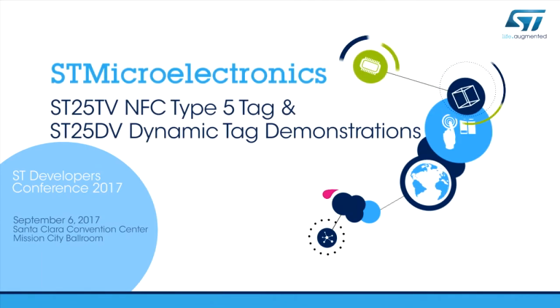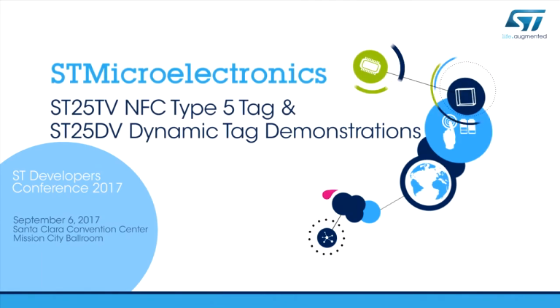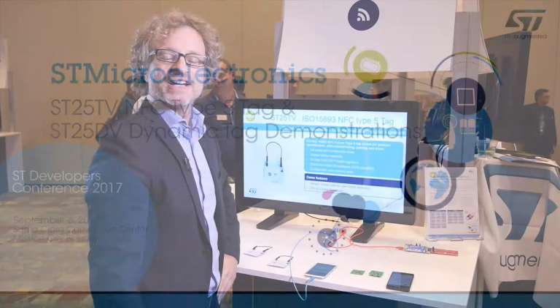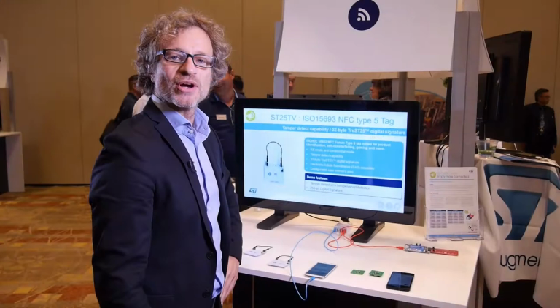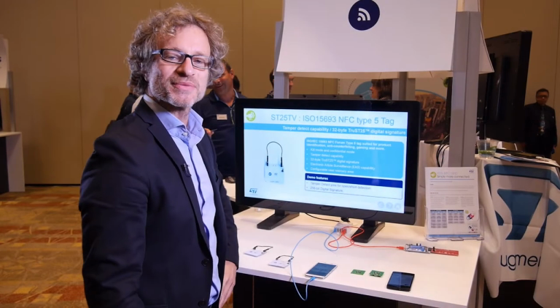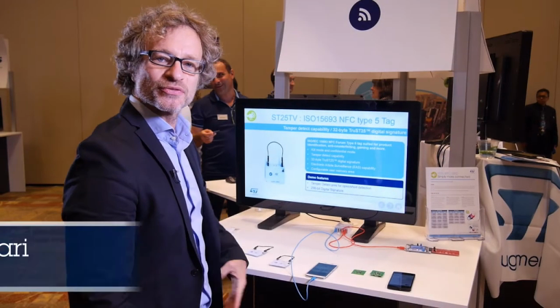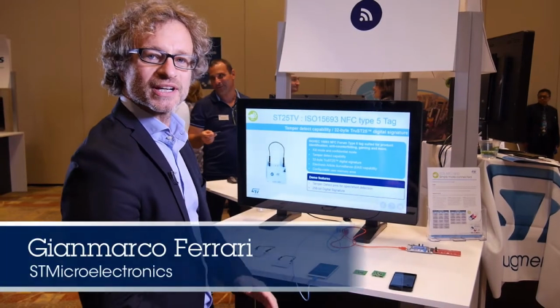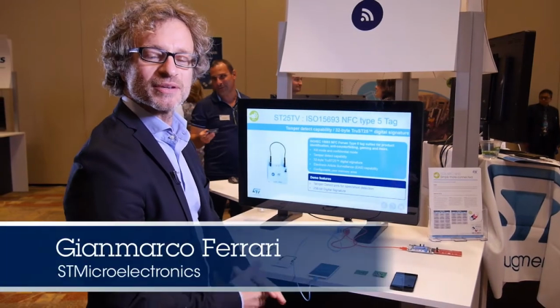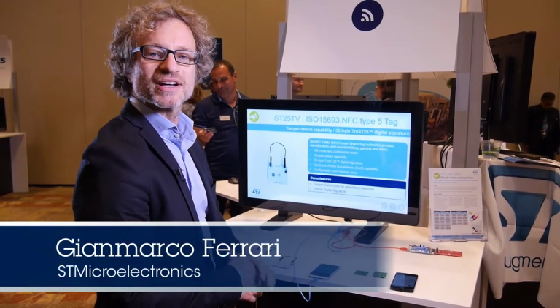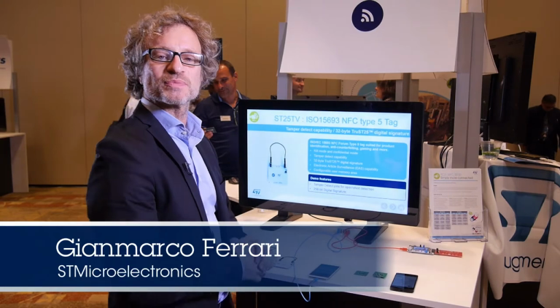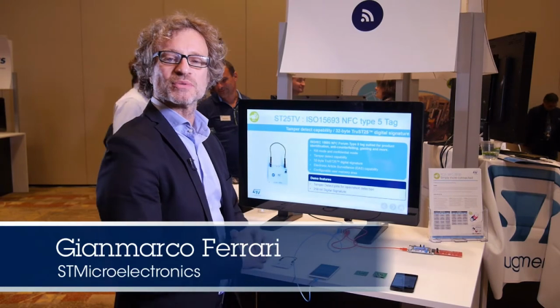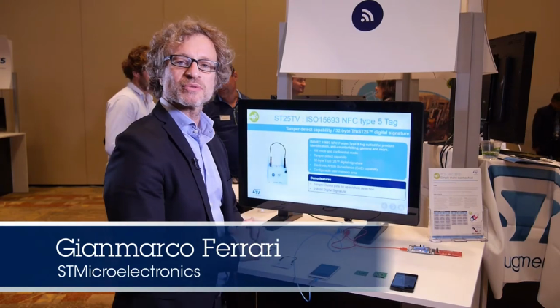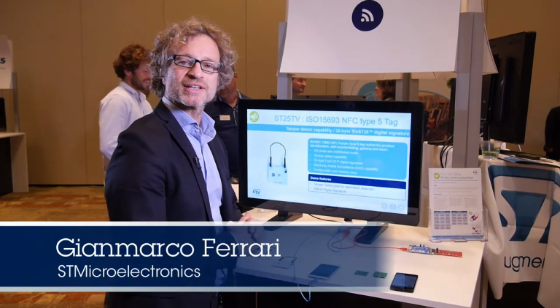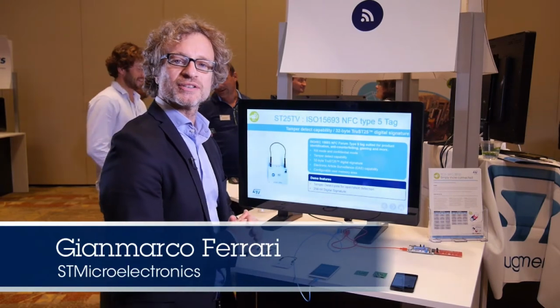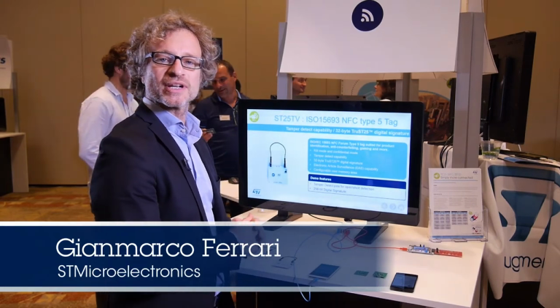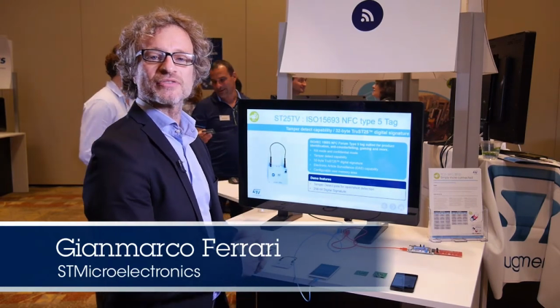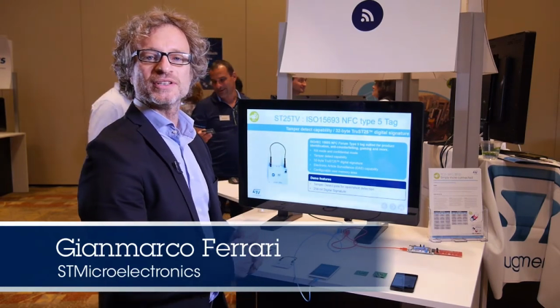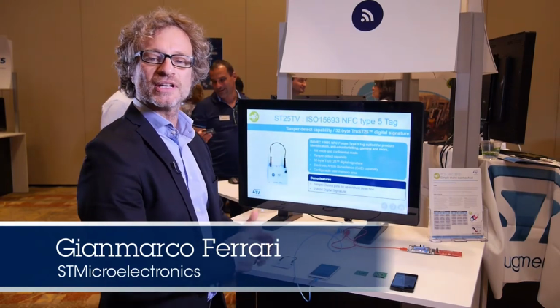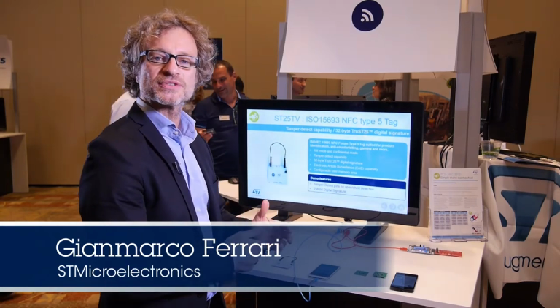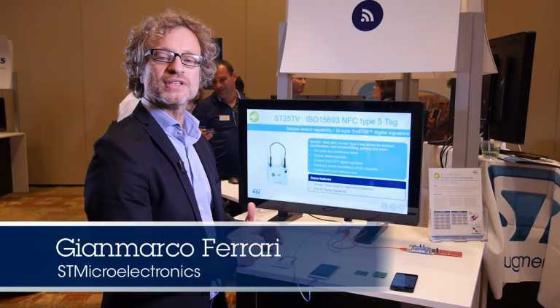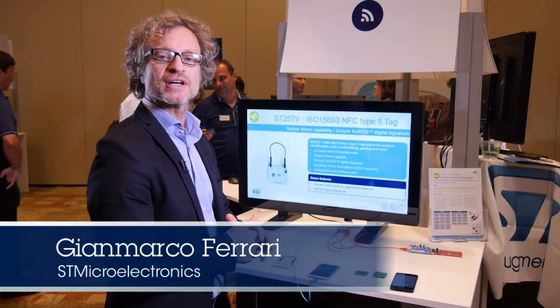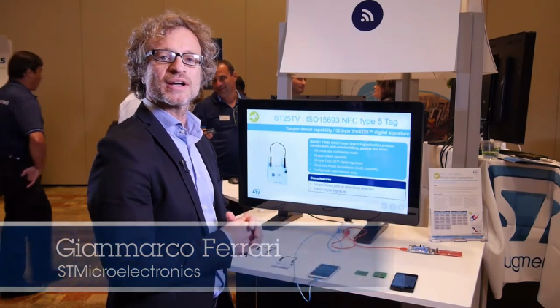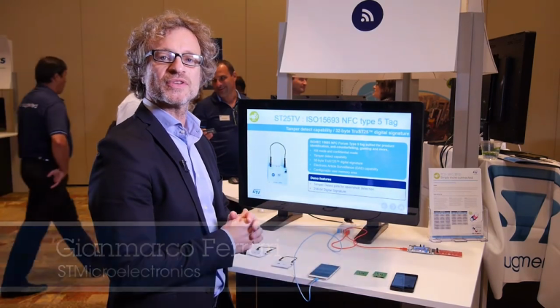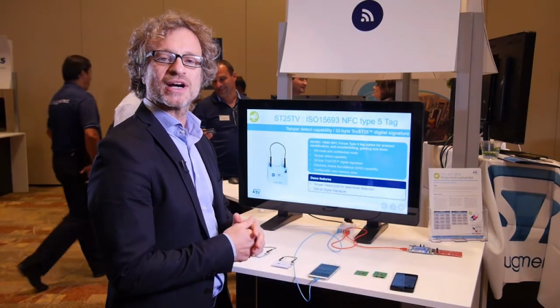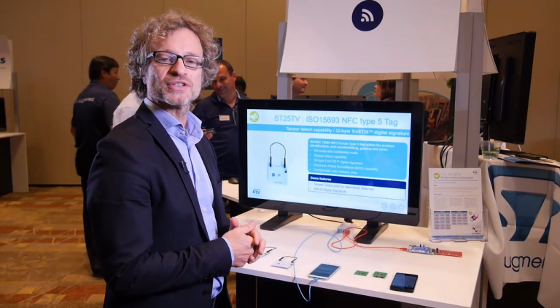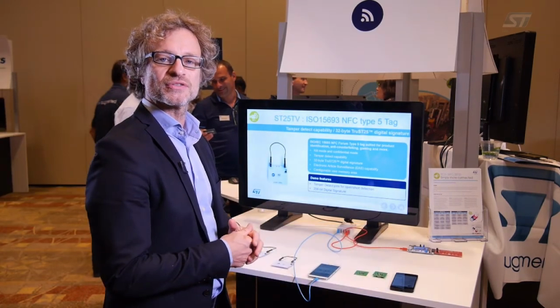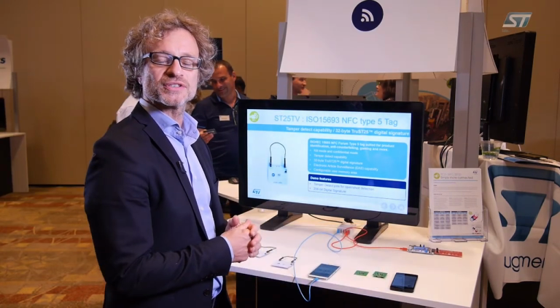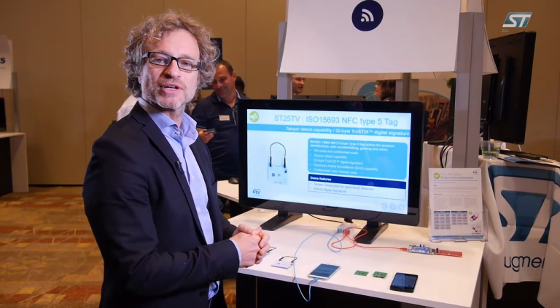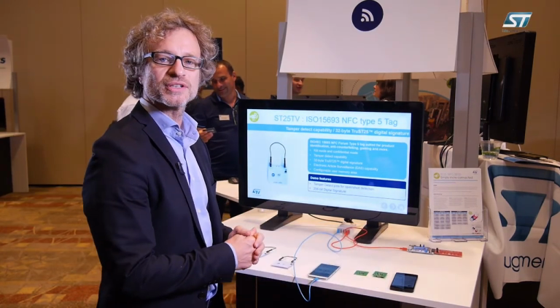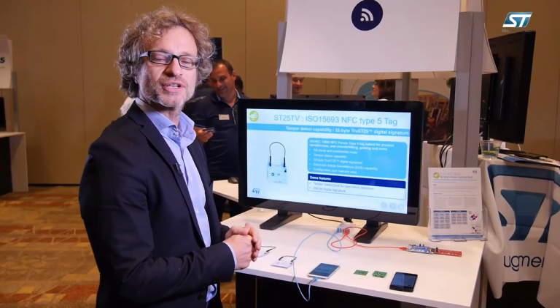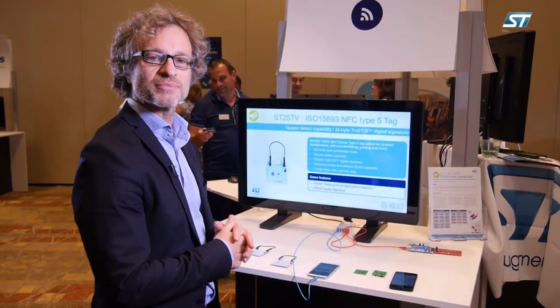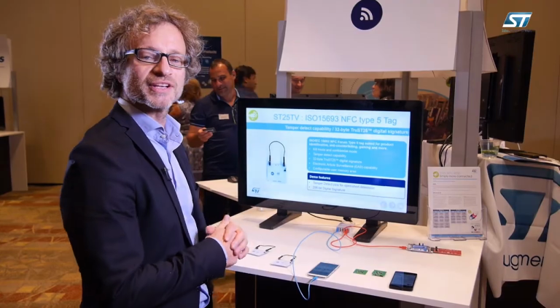Hello, I'm Gianmarco Ferrari. I'm responsible for marketing for RFID NFC devices for STMicroelectronics Americas.